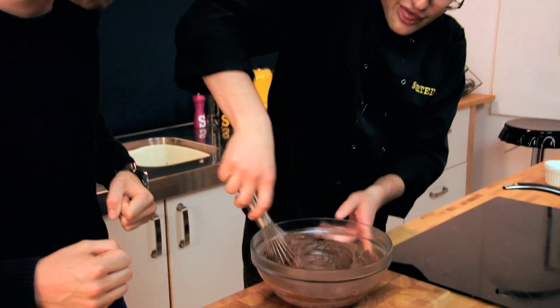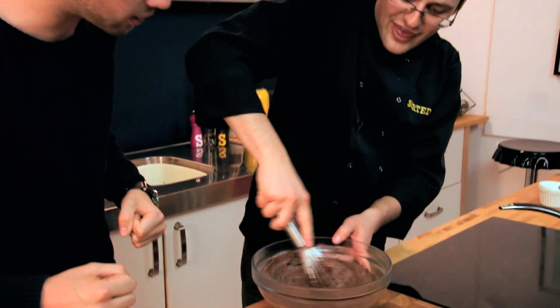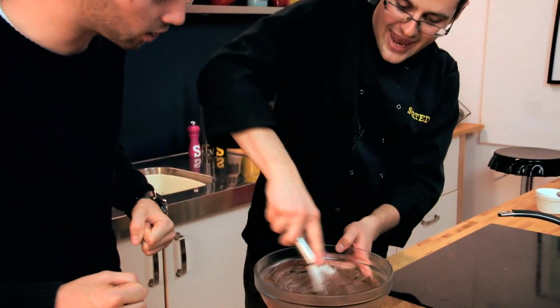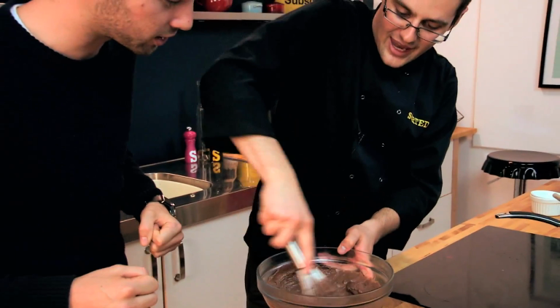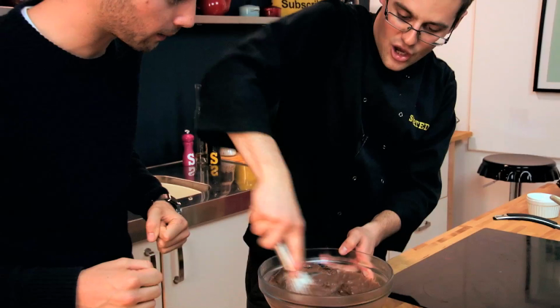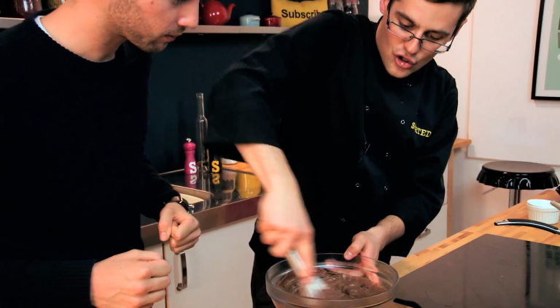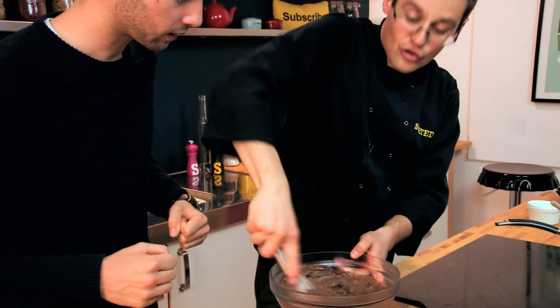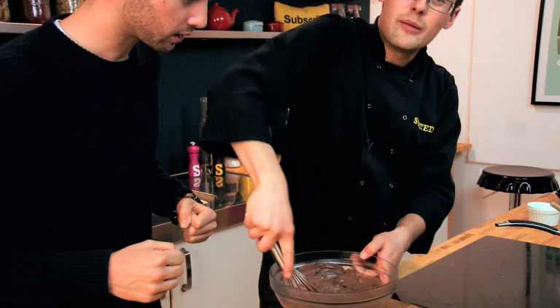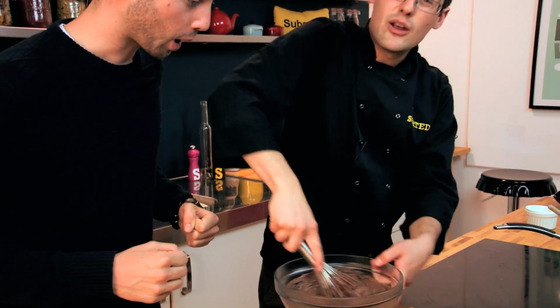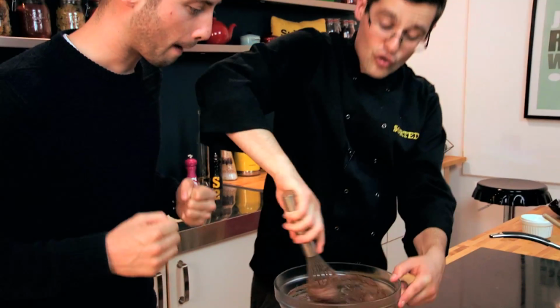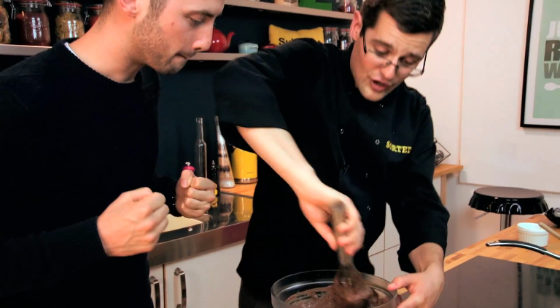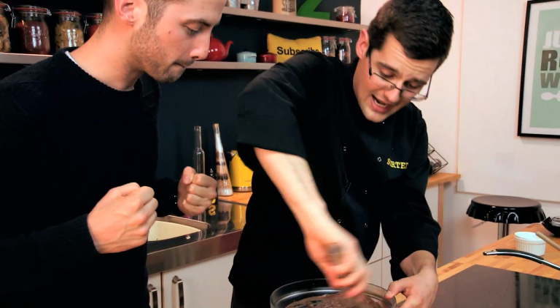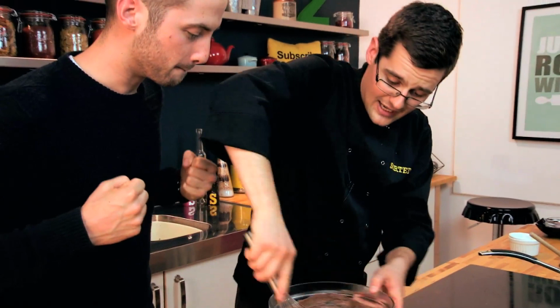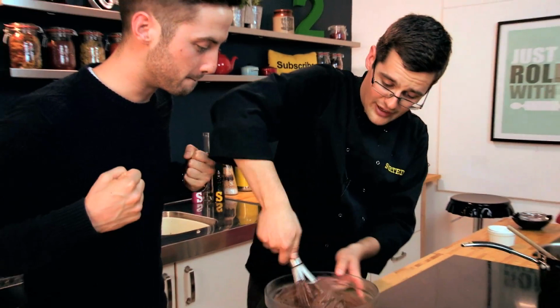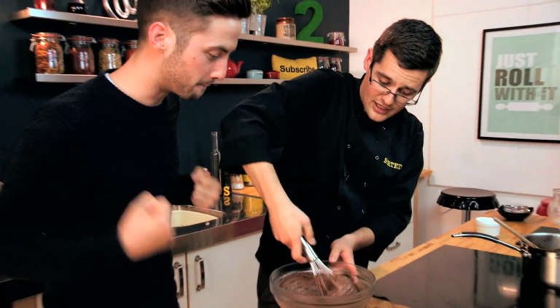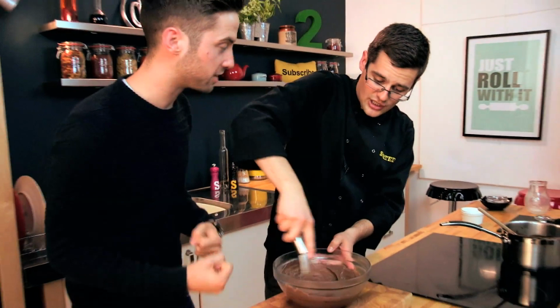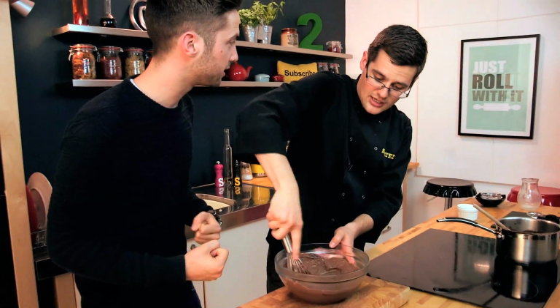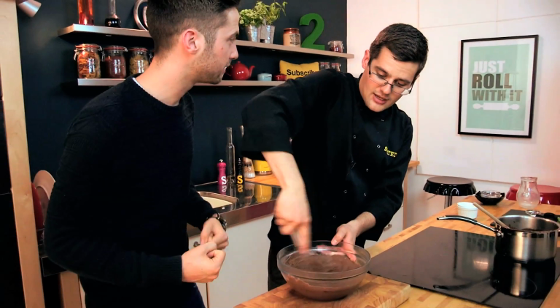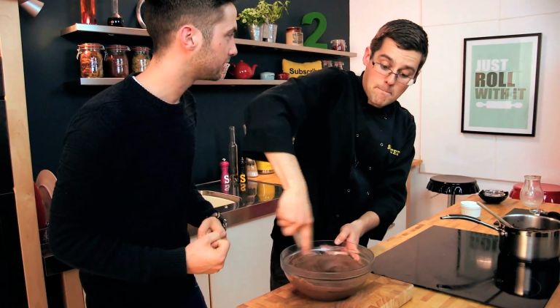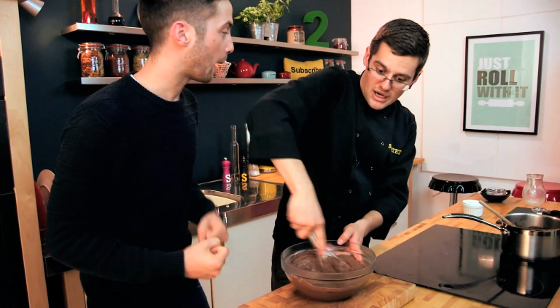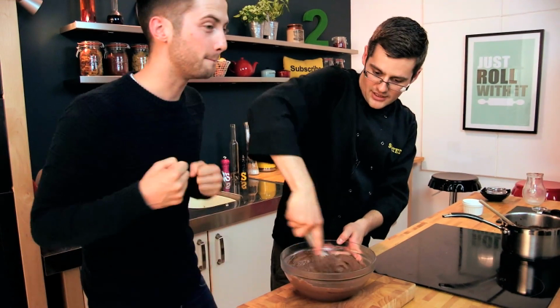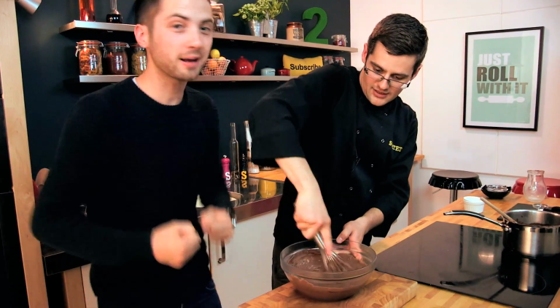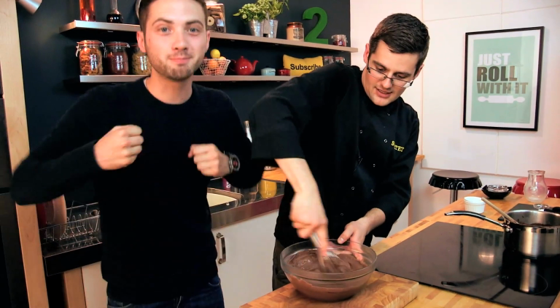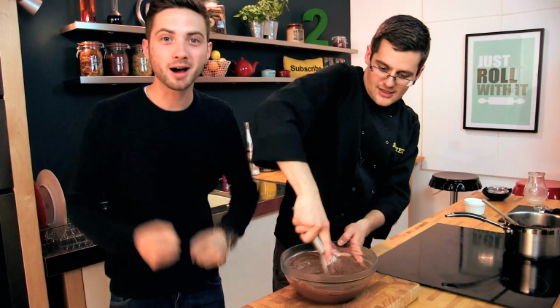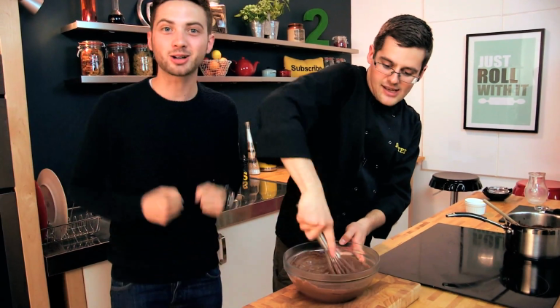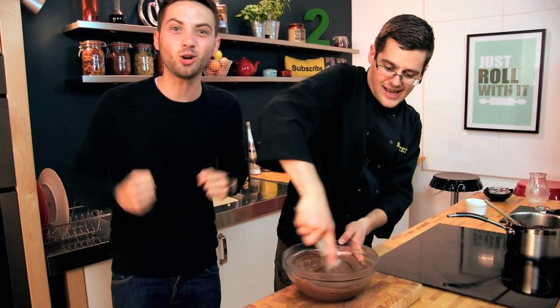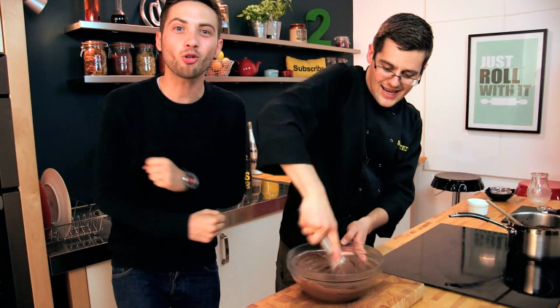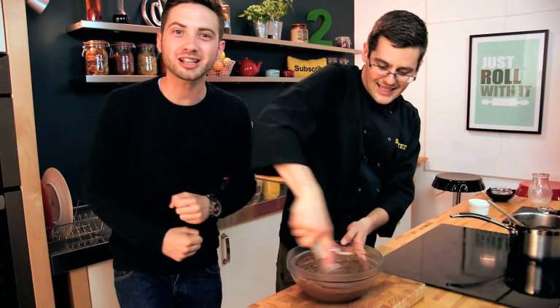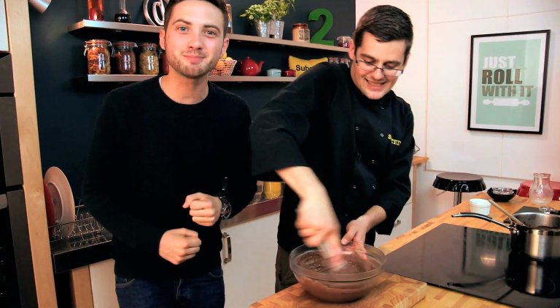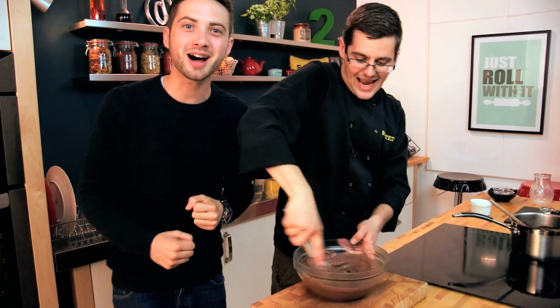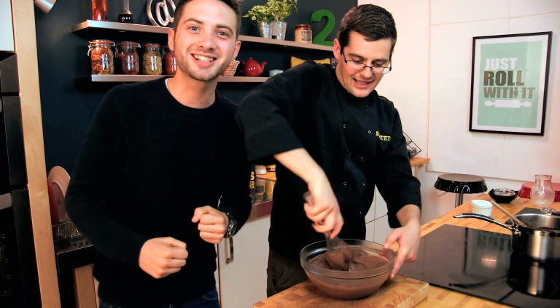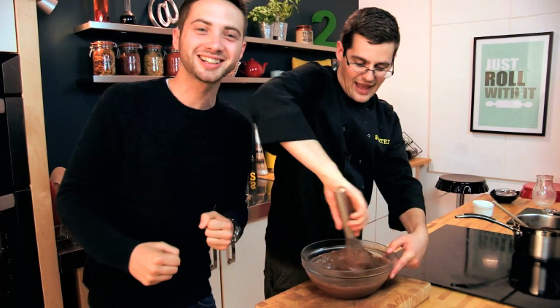Oh my god. Thick, creamy, really rich. Mud. Mud, glorious mud — it is exactly that.